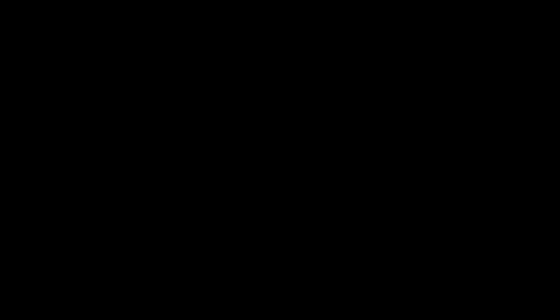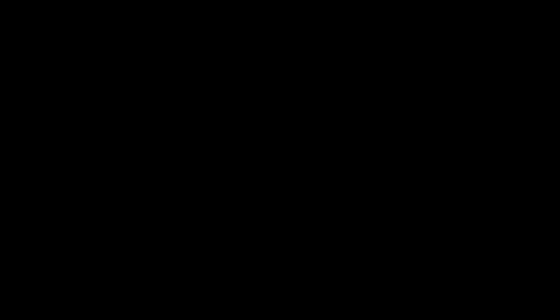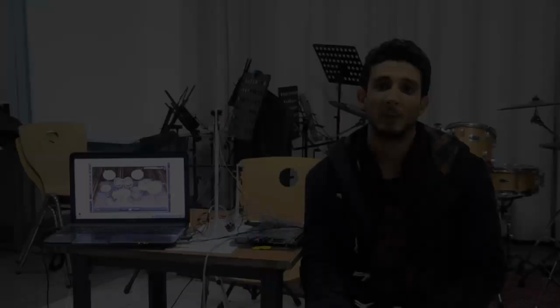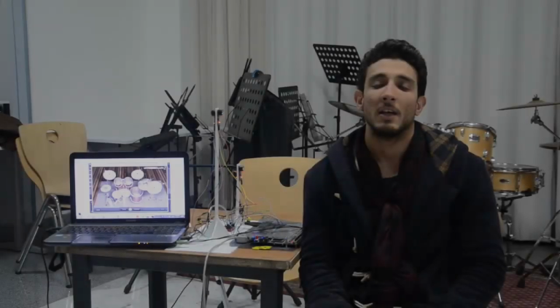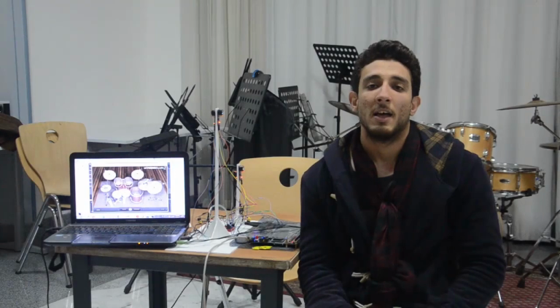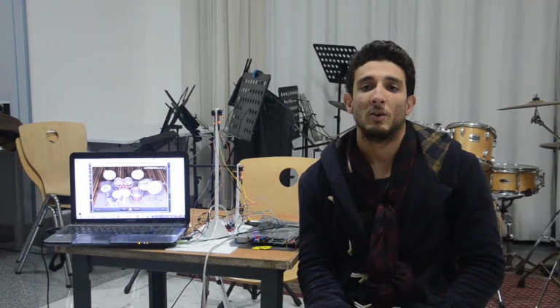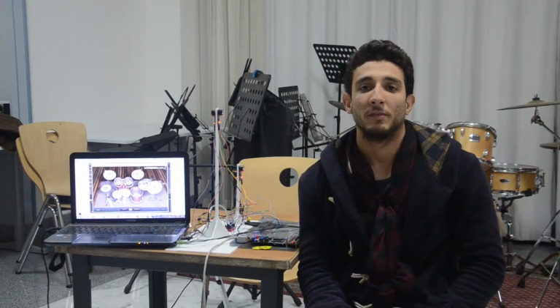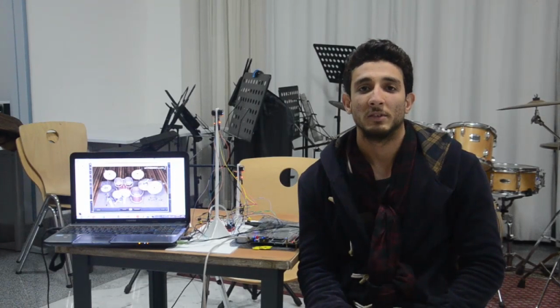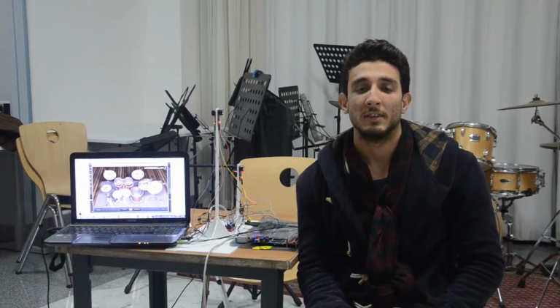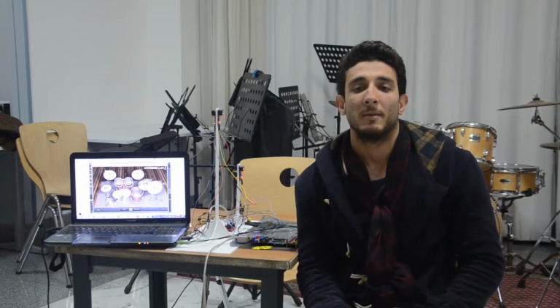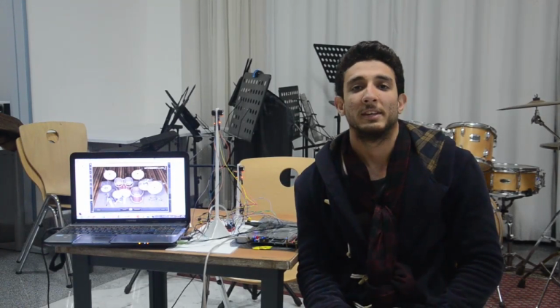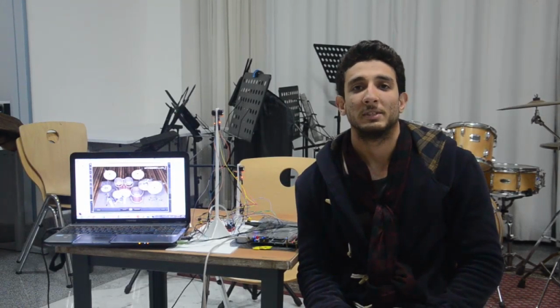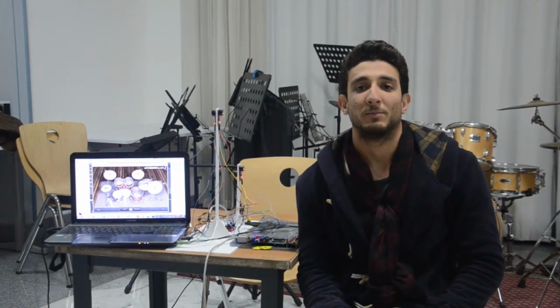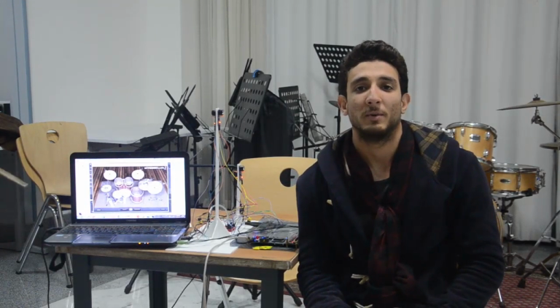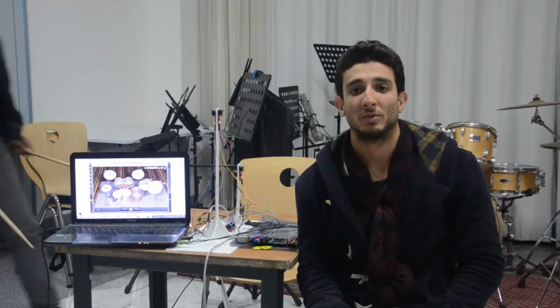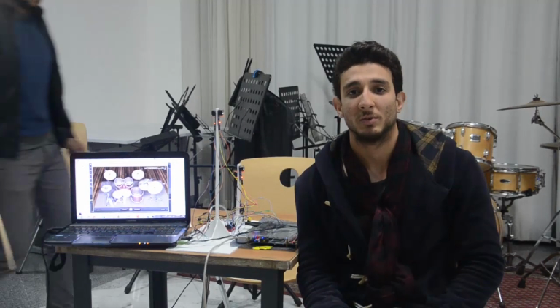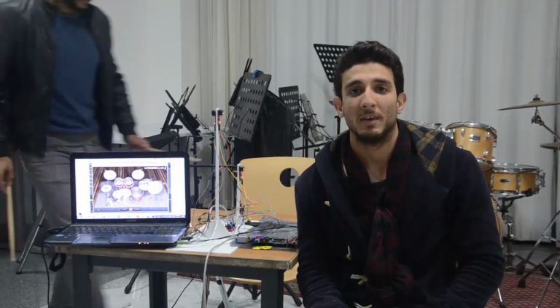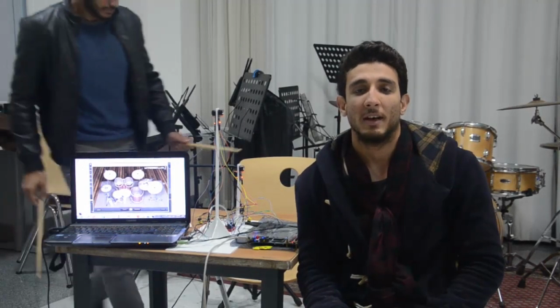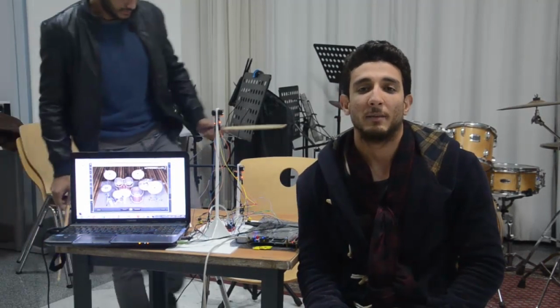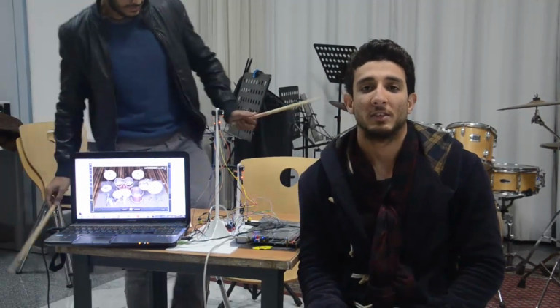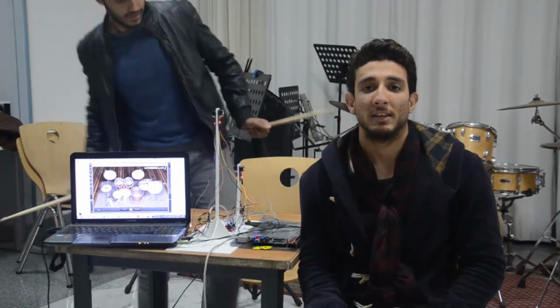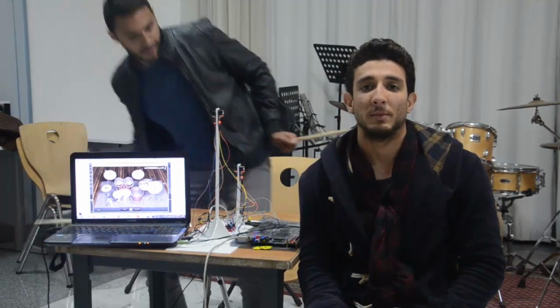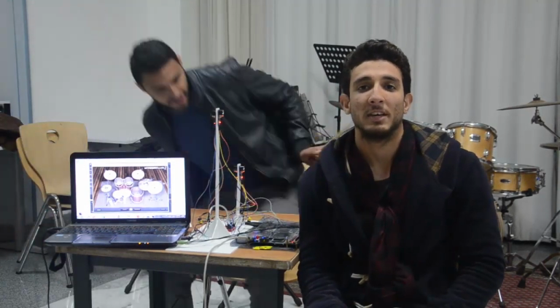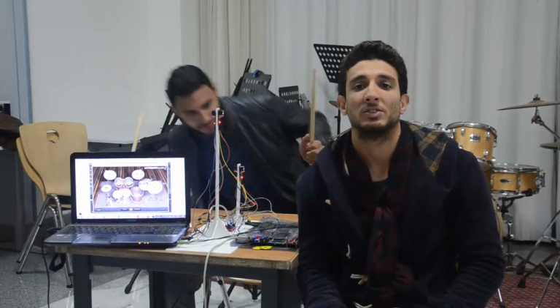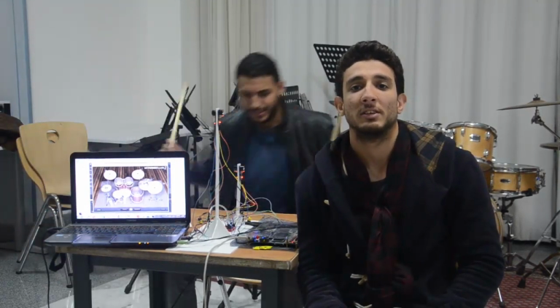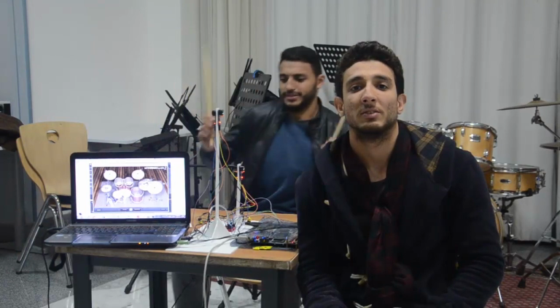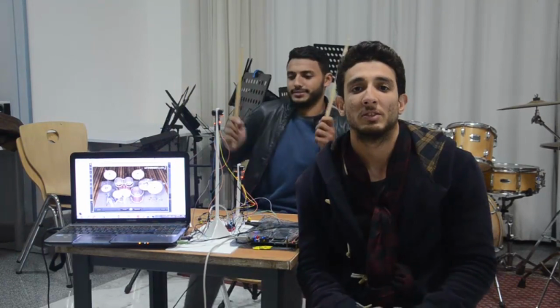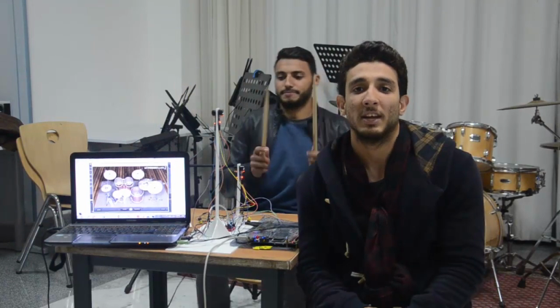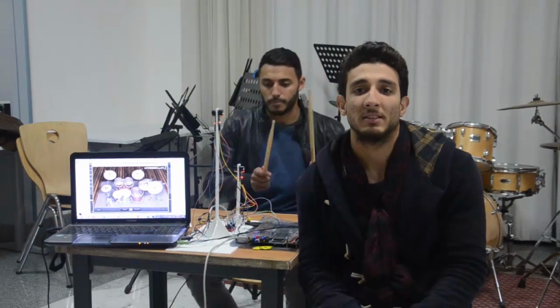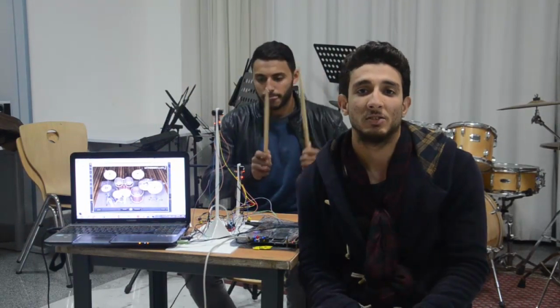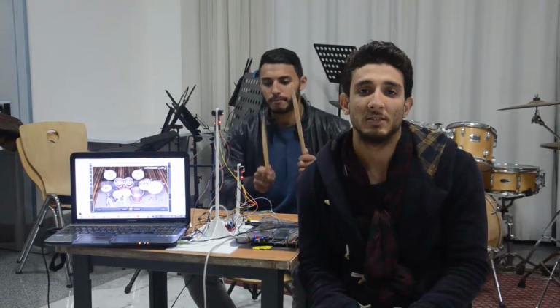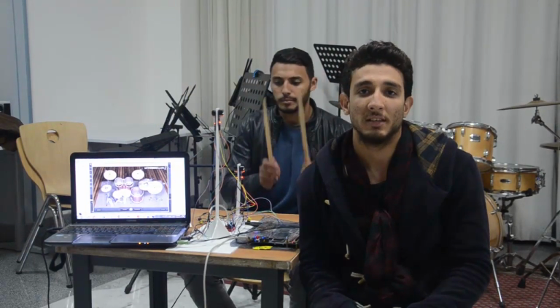Hello everyone. My name is Abdul Rahman Rostou. I'm studying Media Engineering Technology at the GLC.